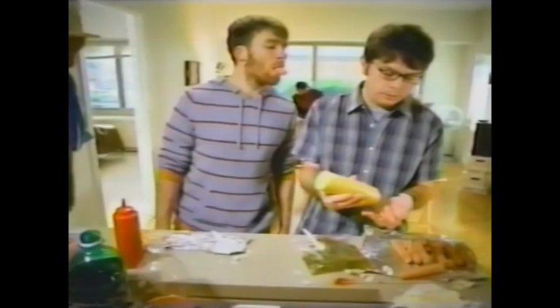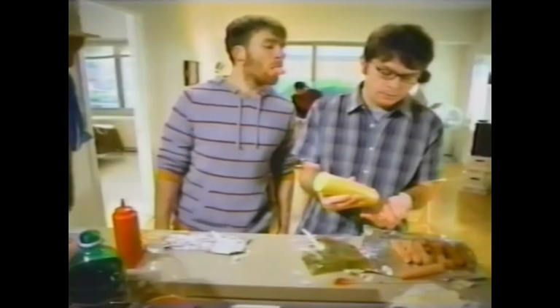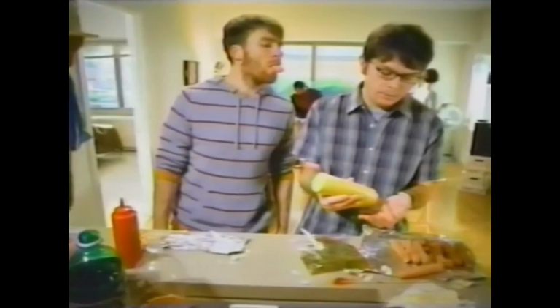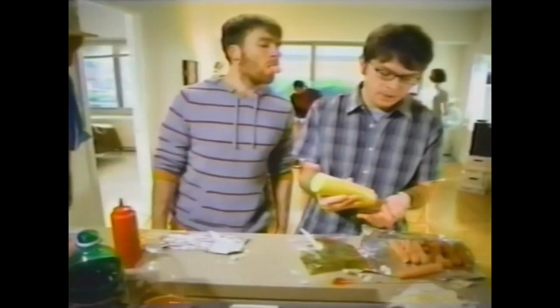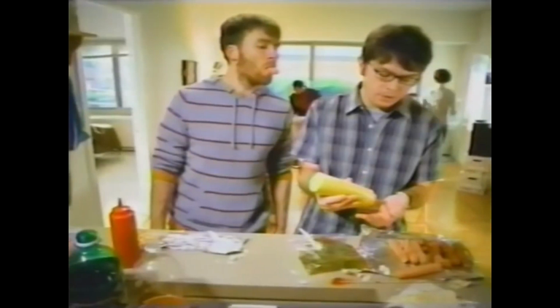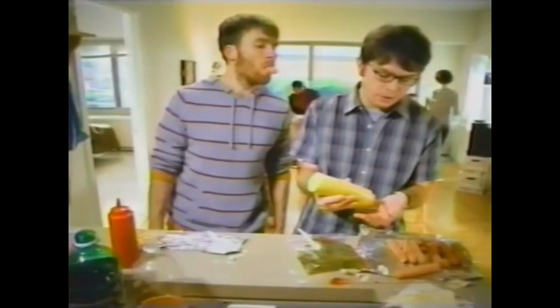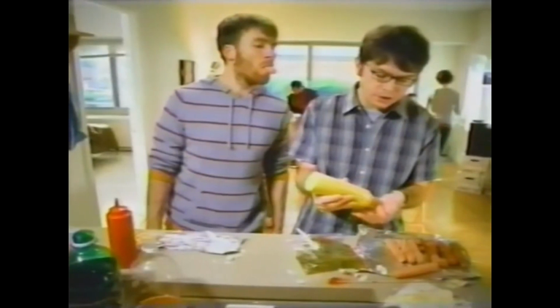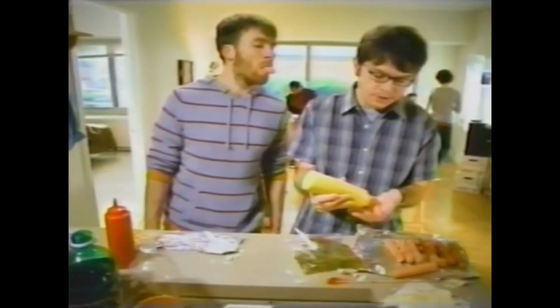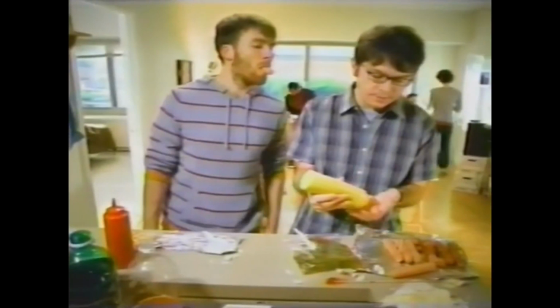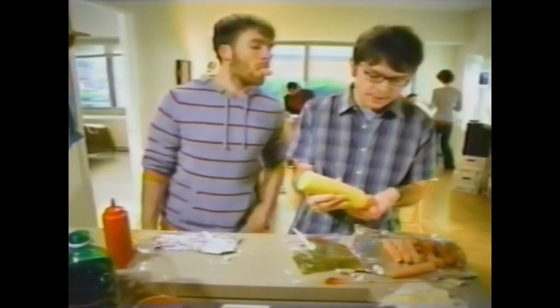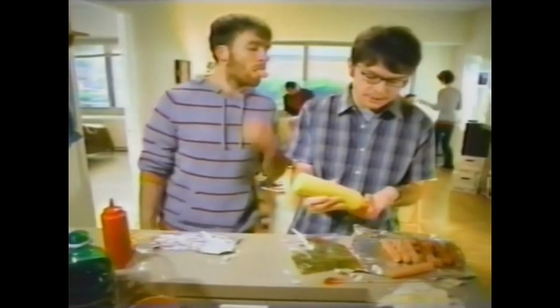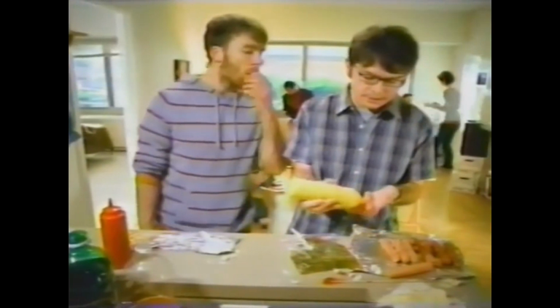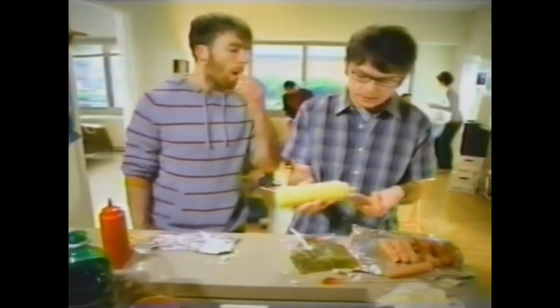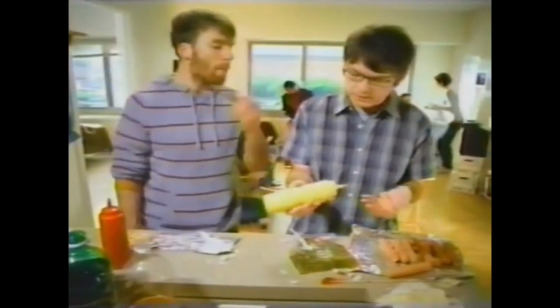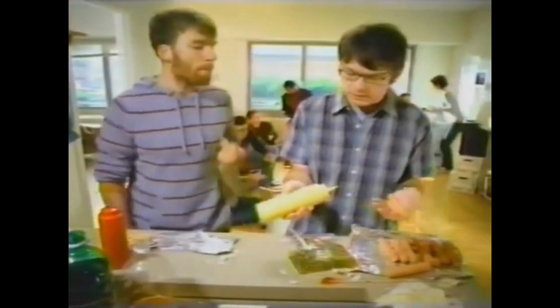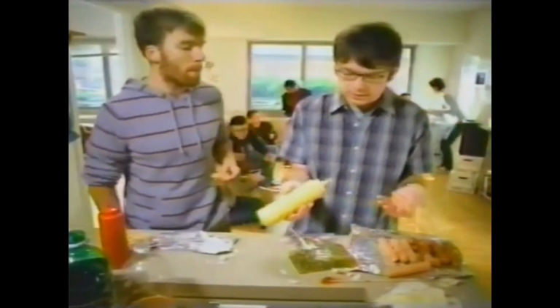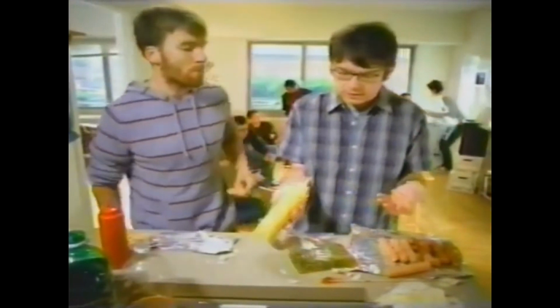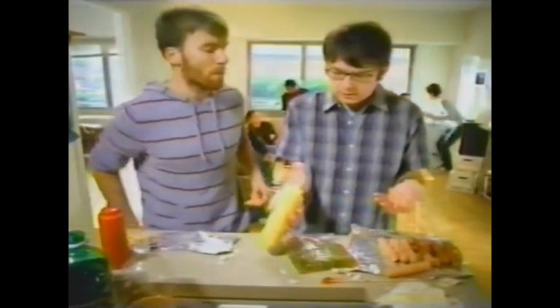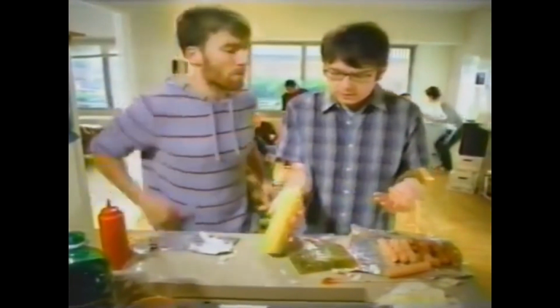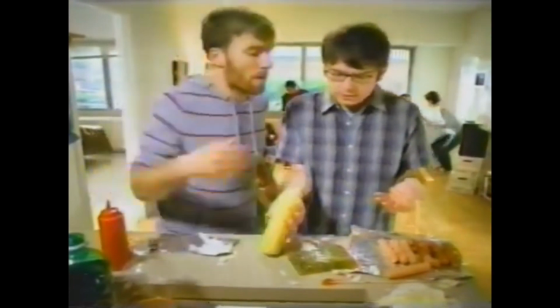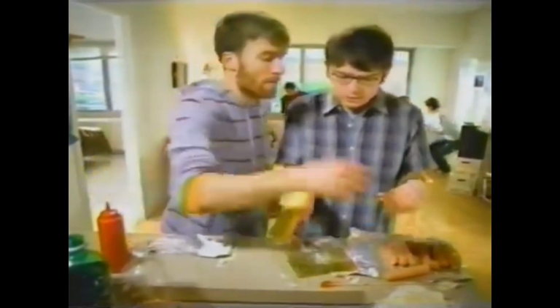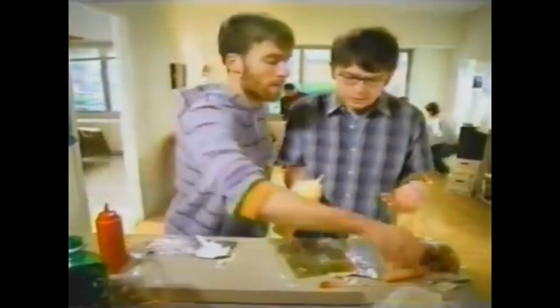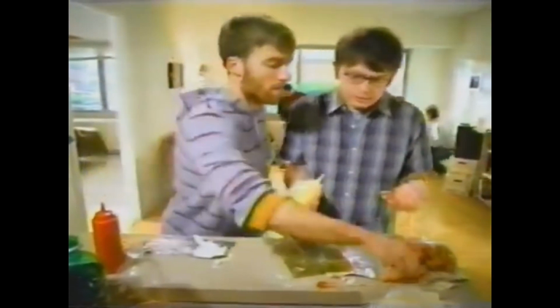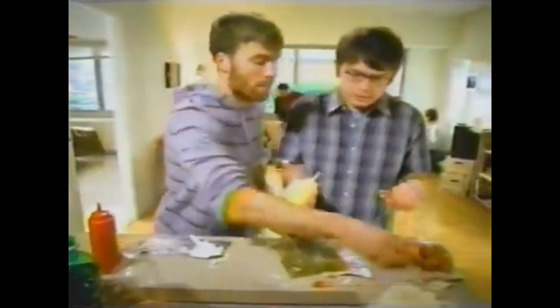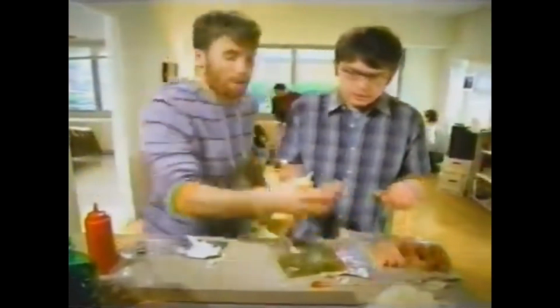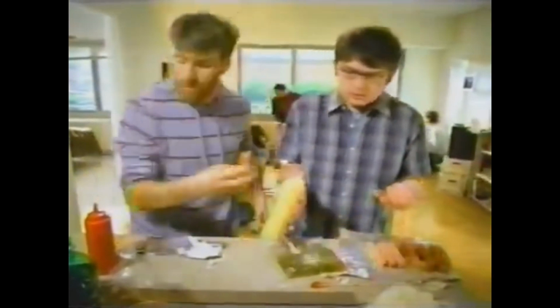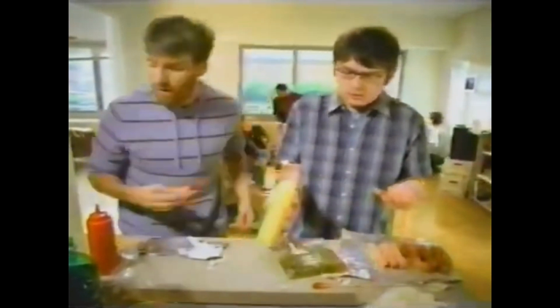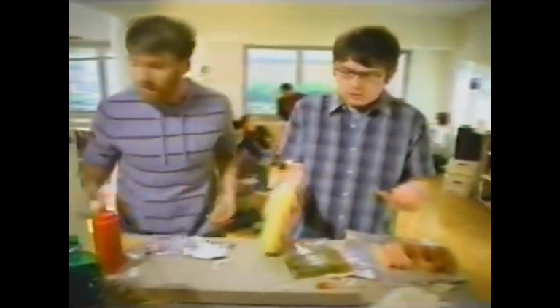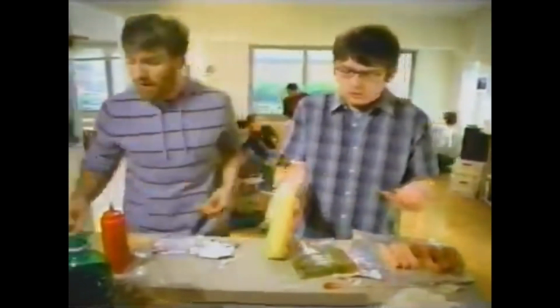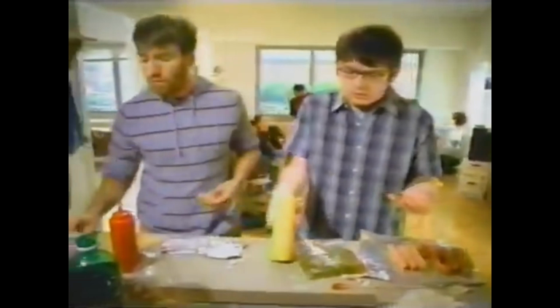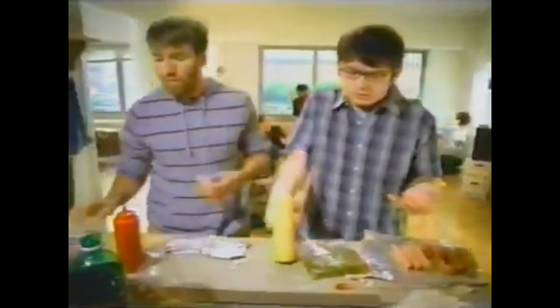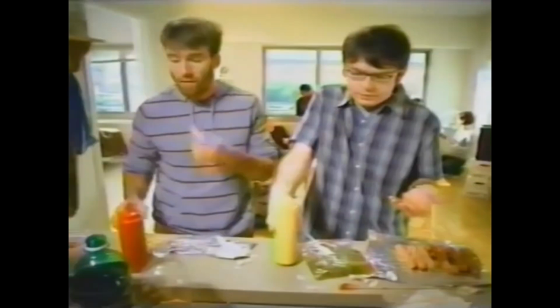Man, you are cheap, Mags. Buns are an extravagance. Besides, I don't have my tax refund yet.